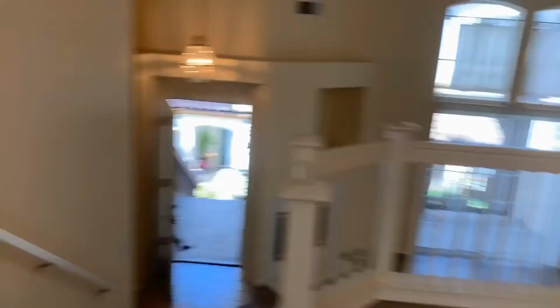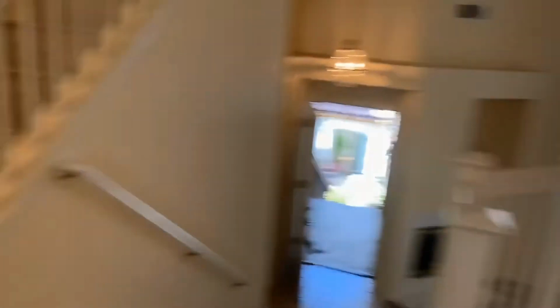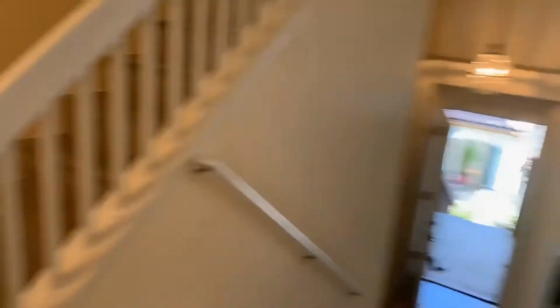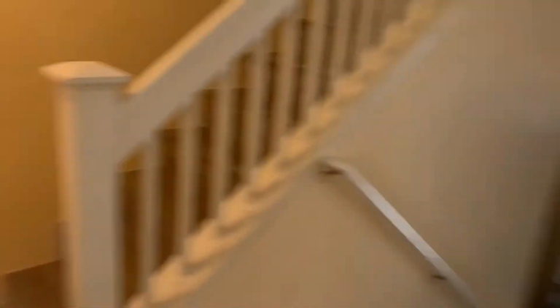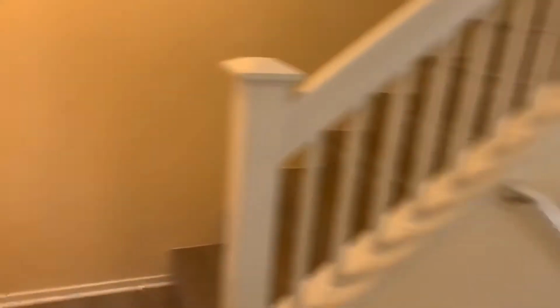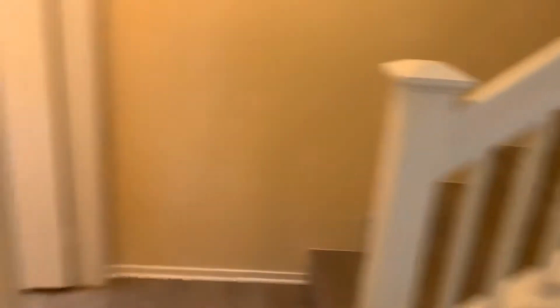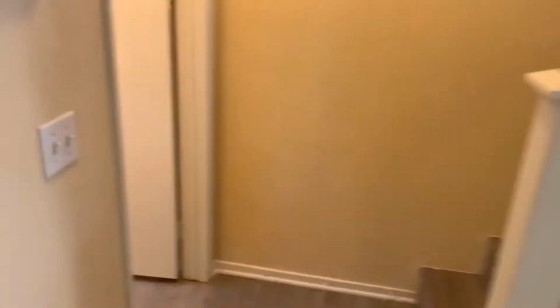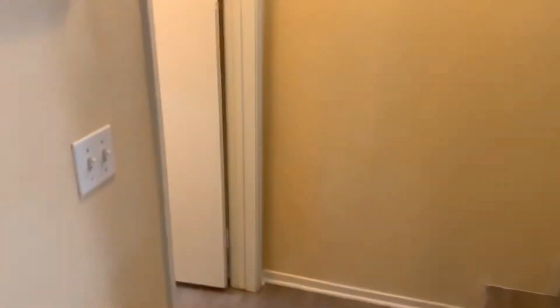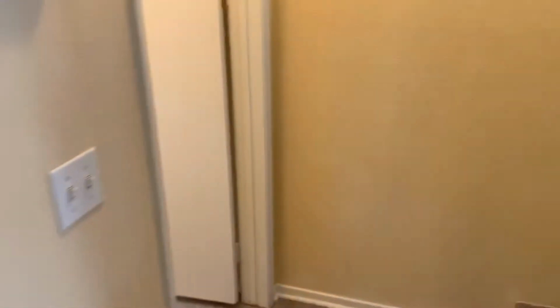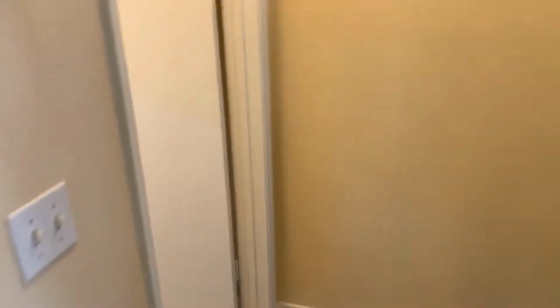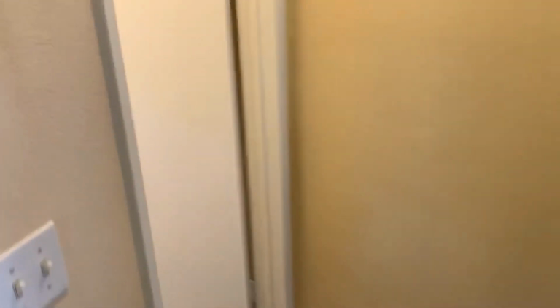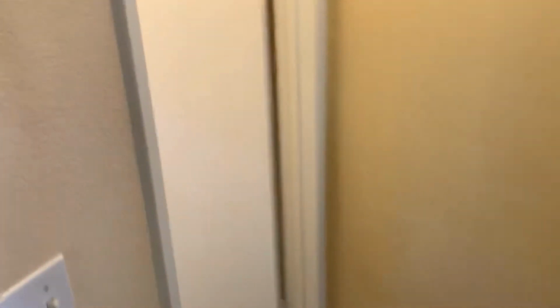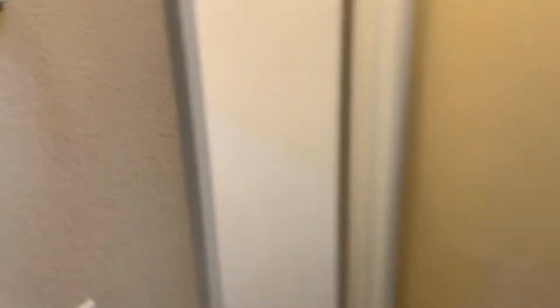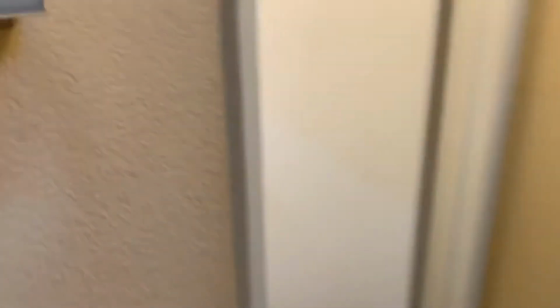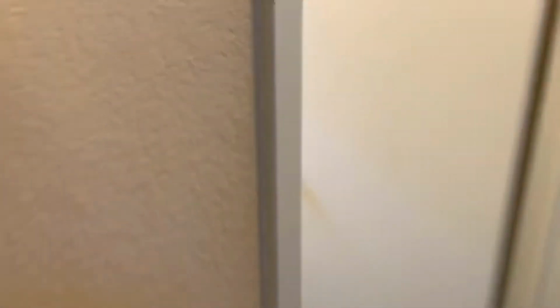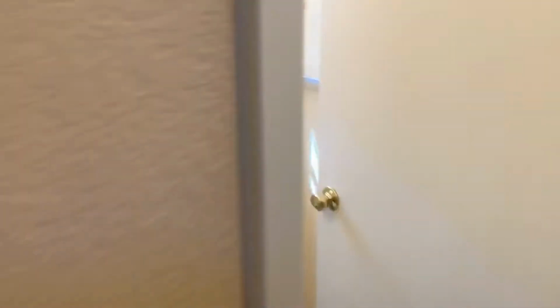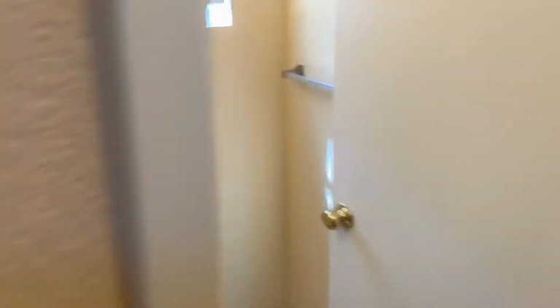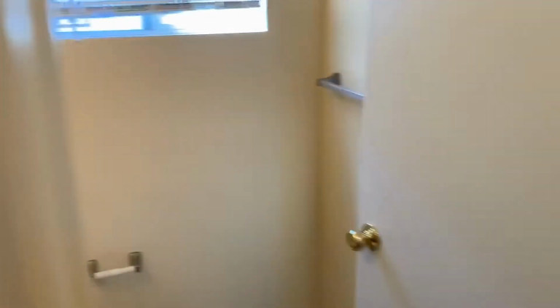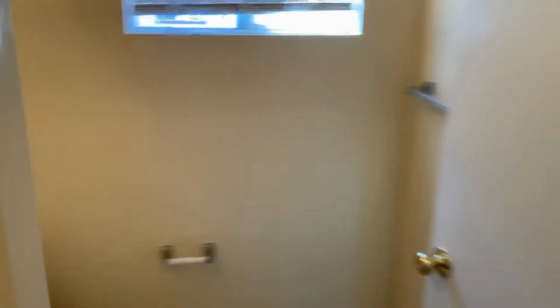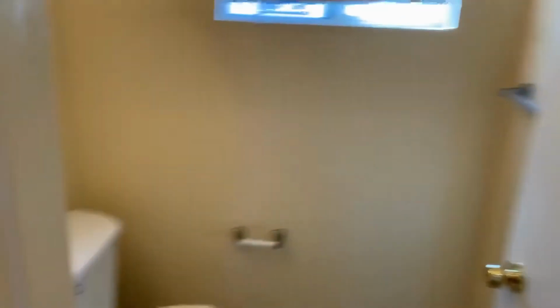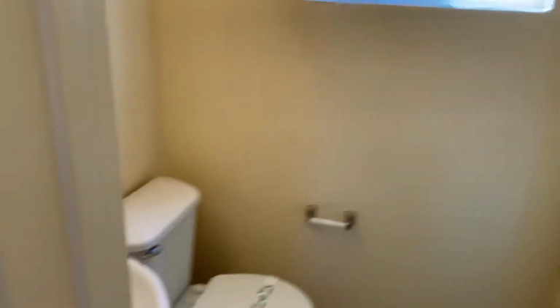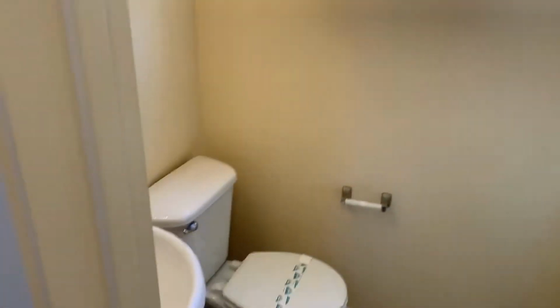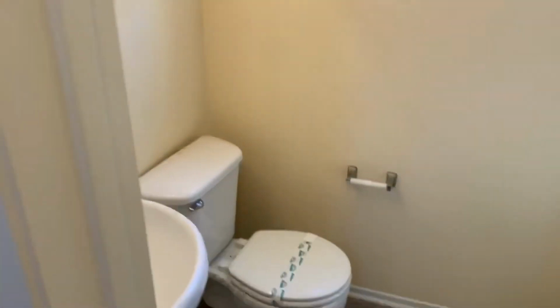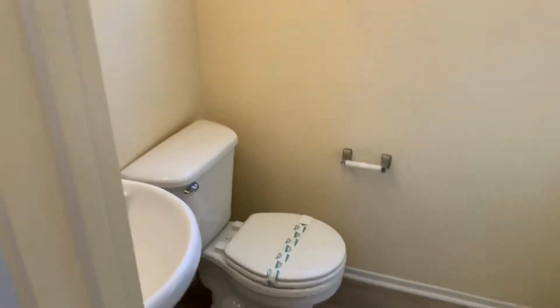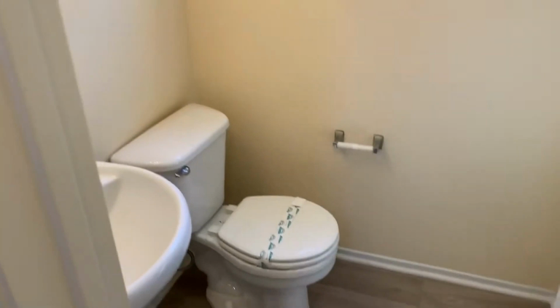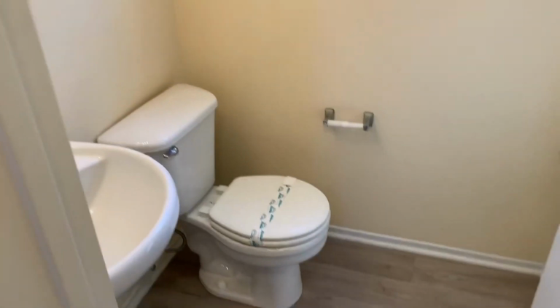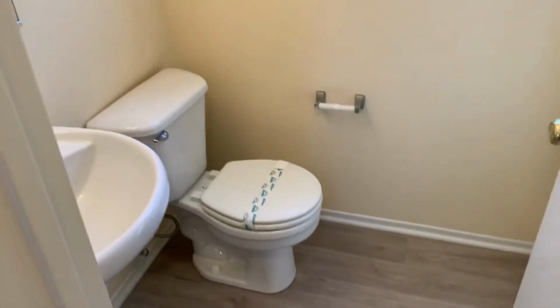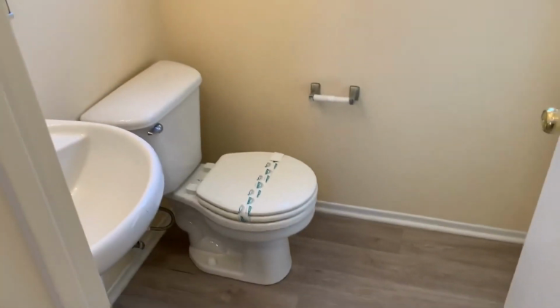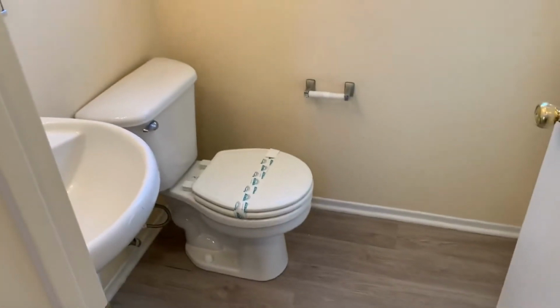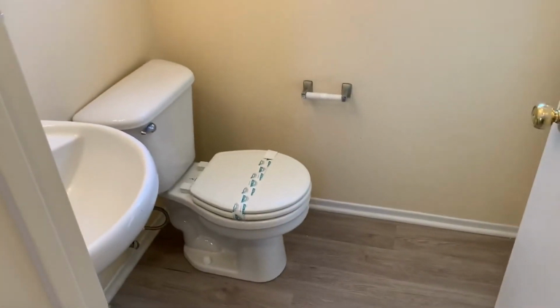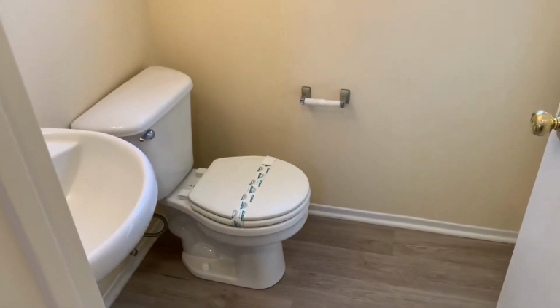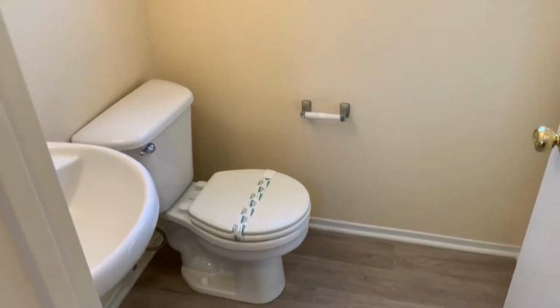At the base of the staircase we have our half bath.